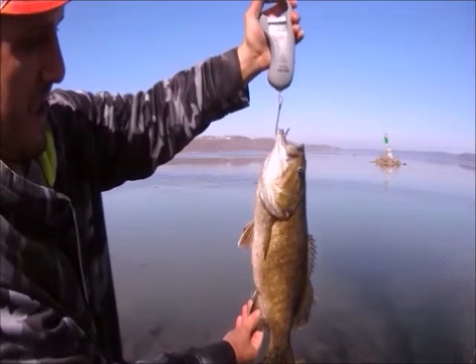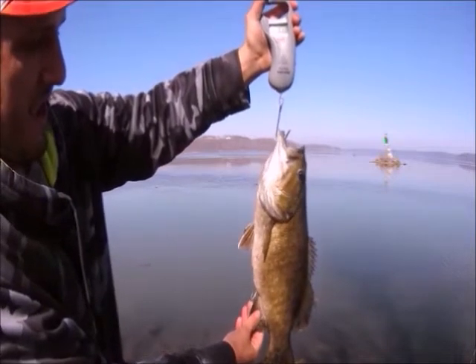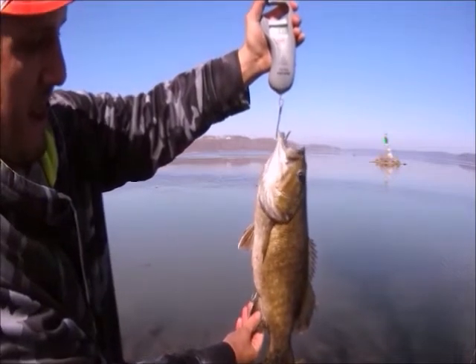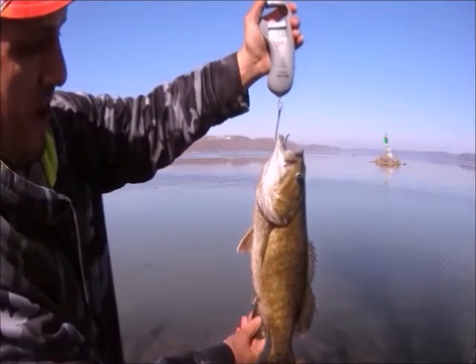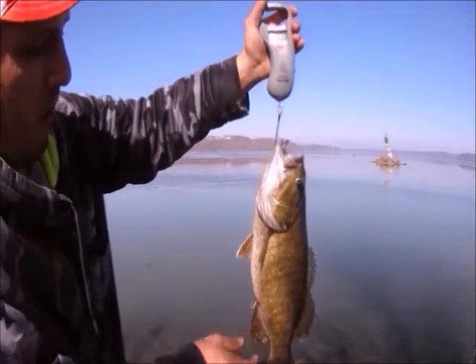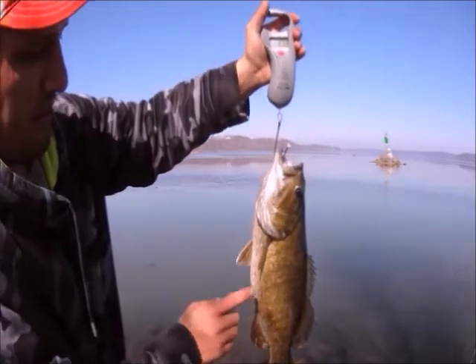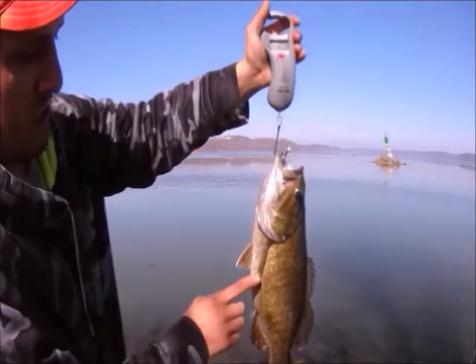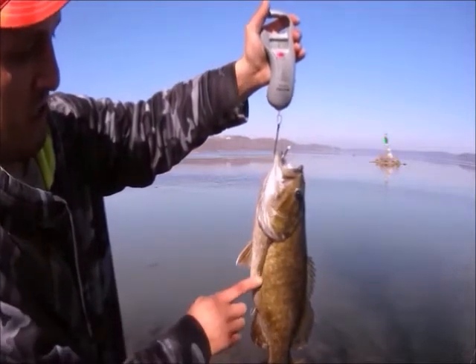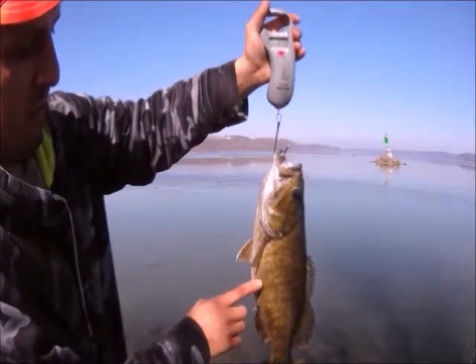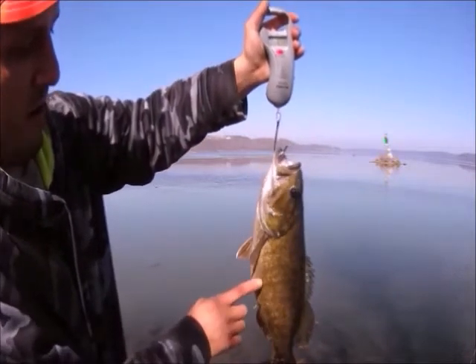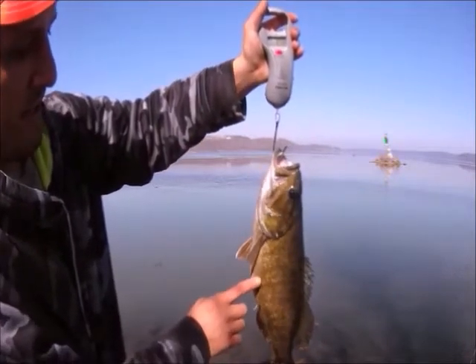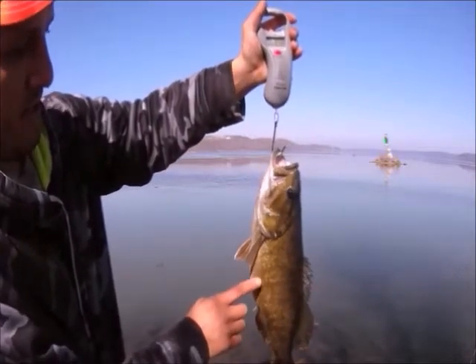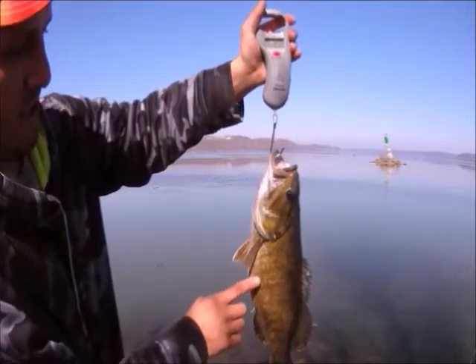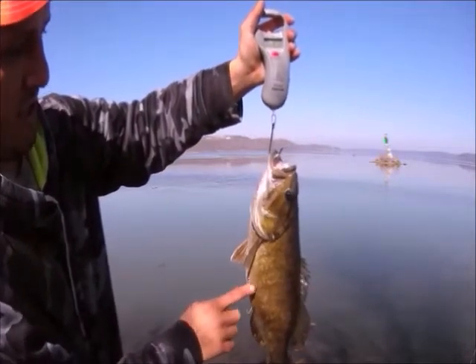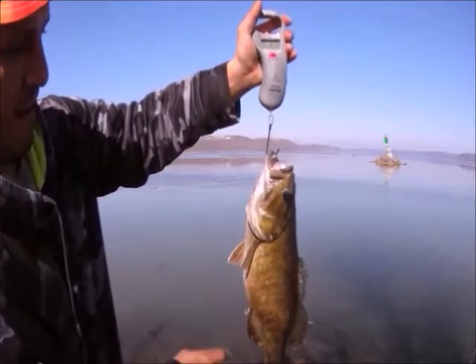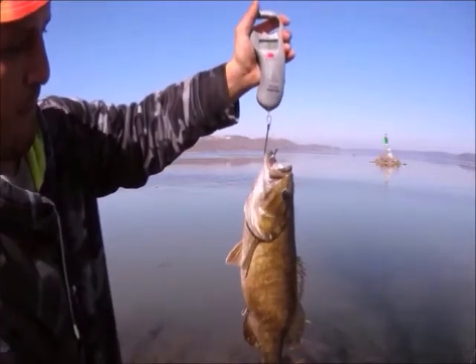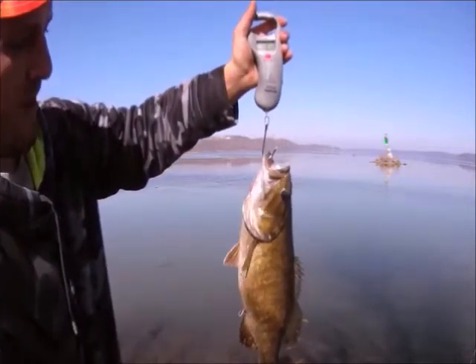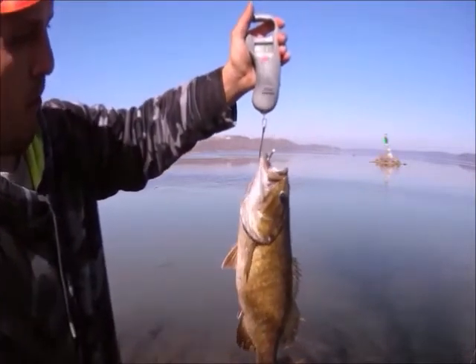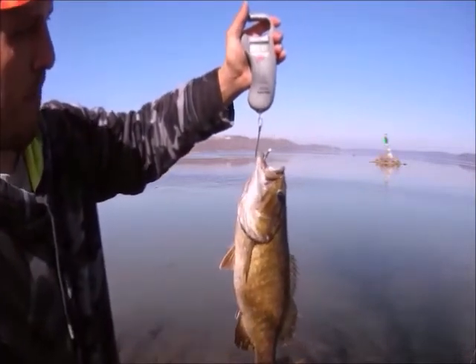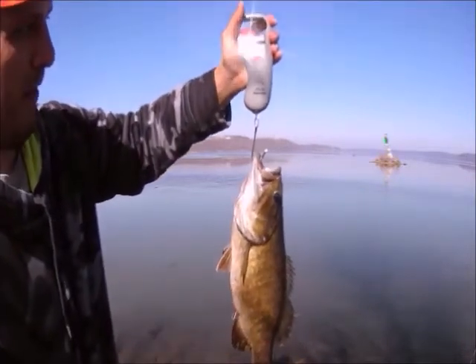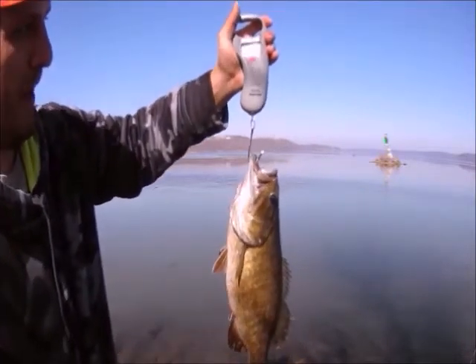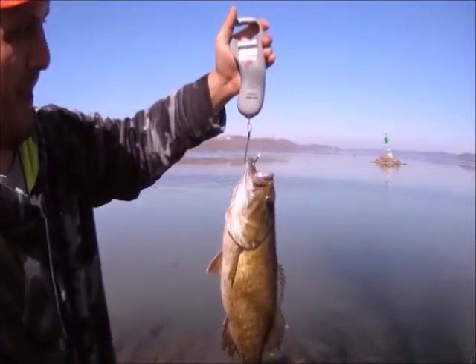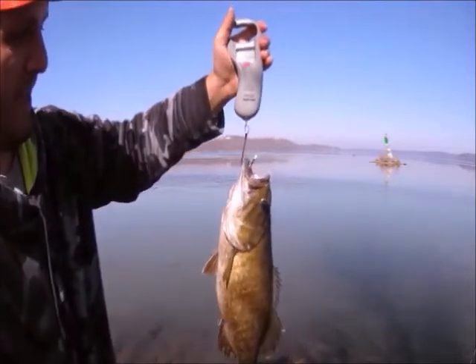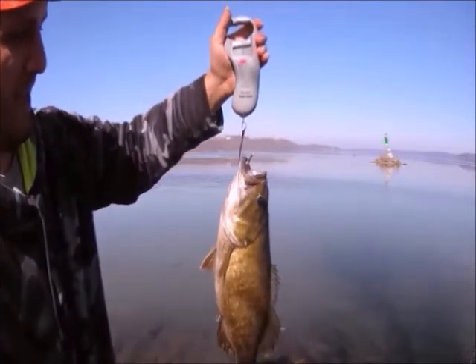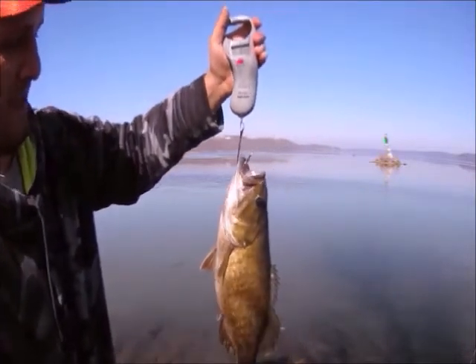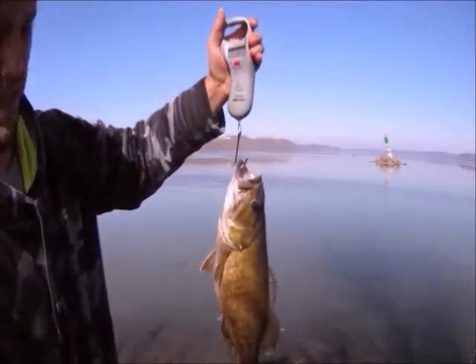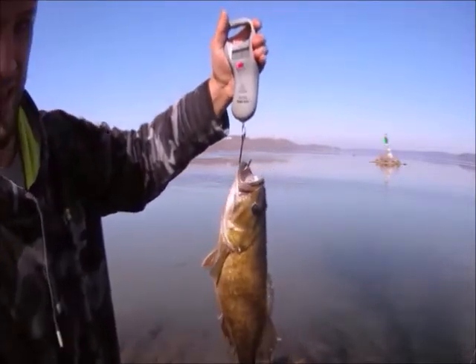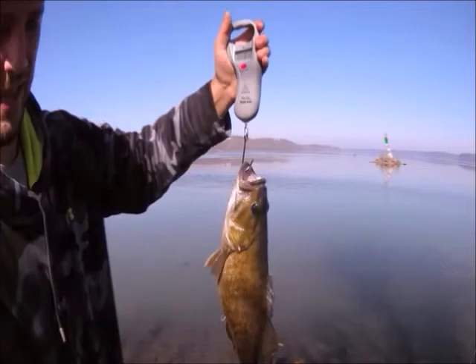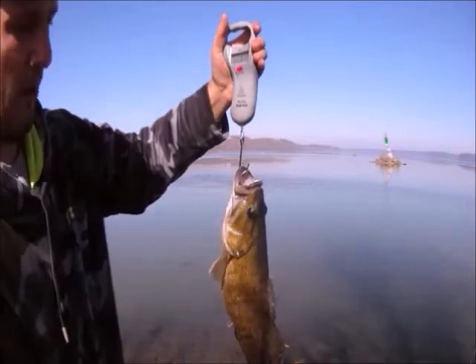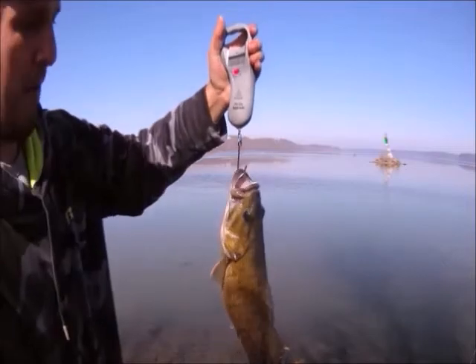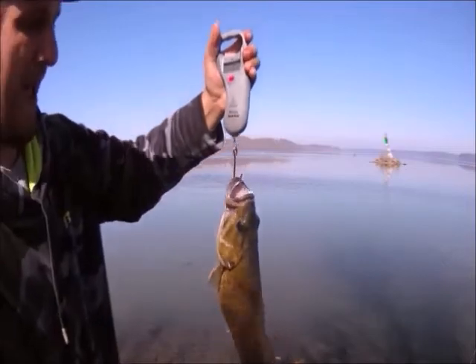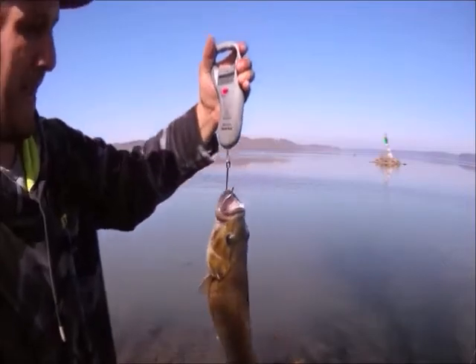I know she's spawning because she's got a big old belly. Let's get her back in the water.